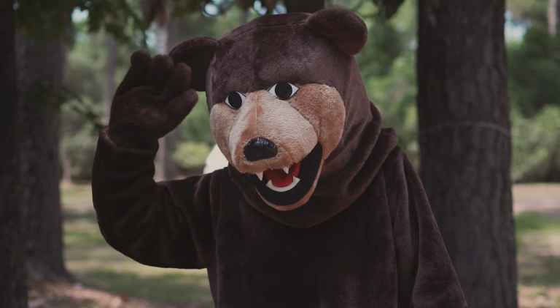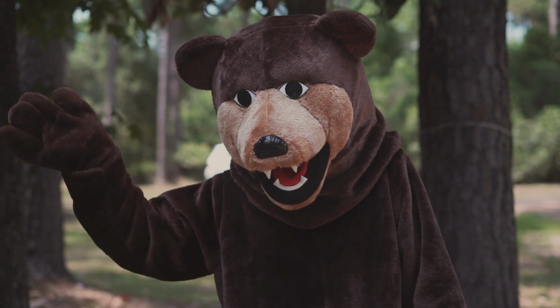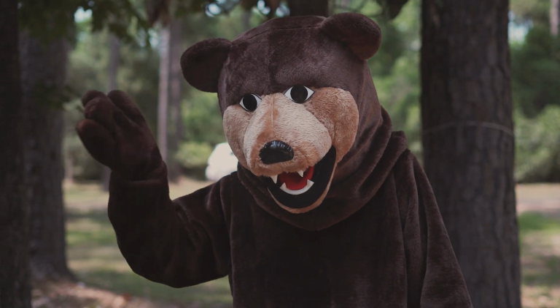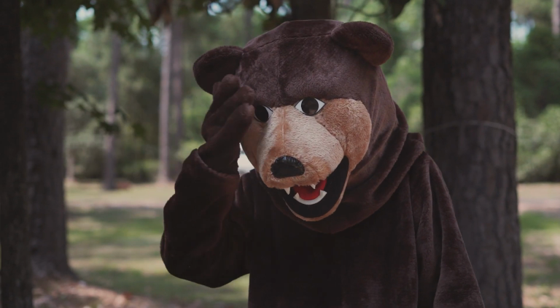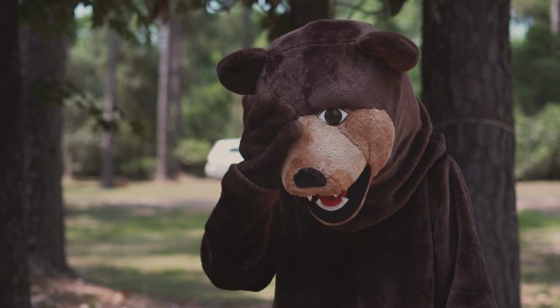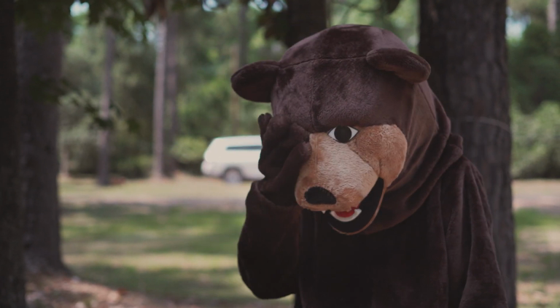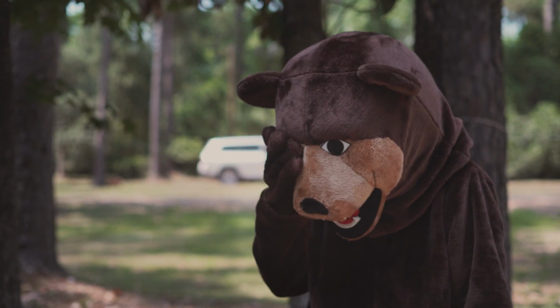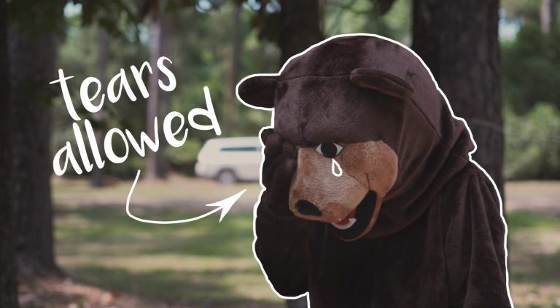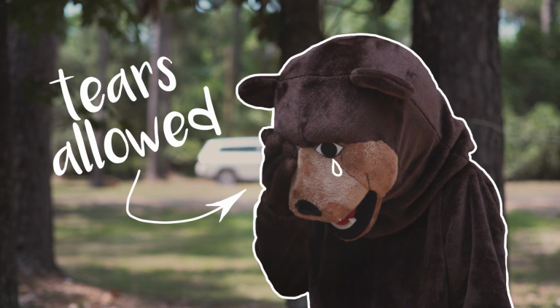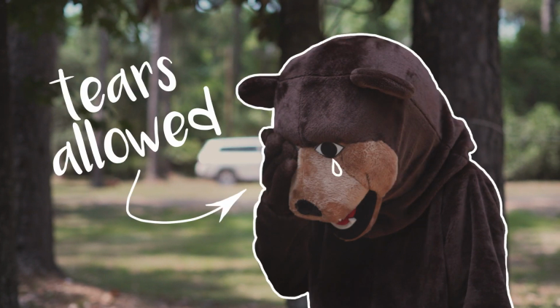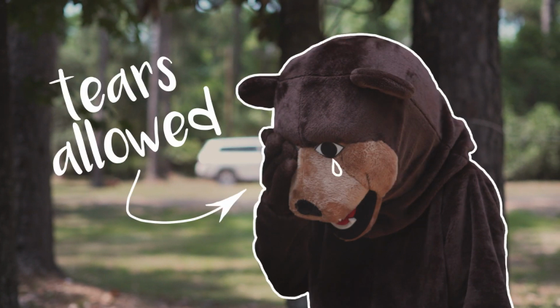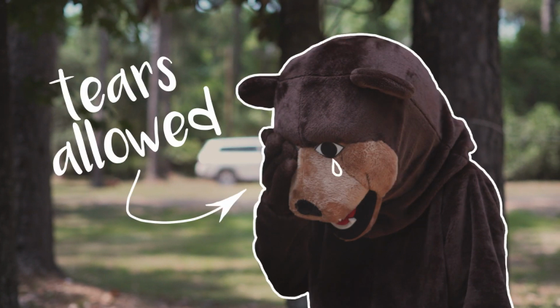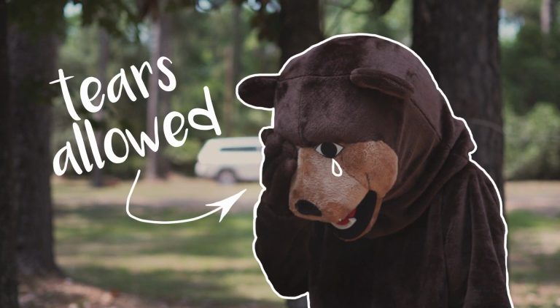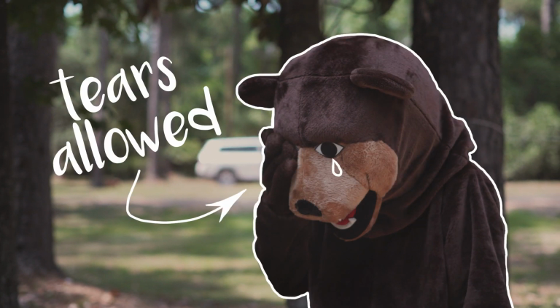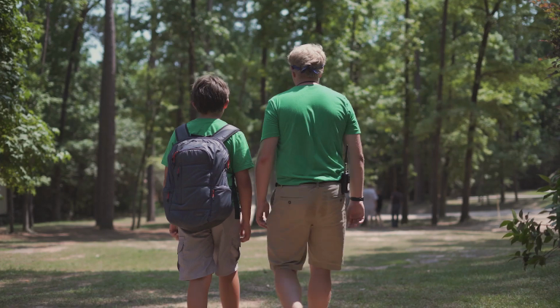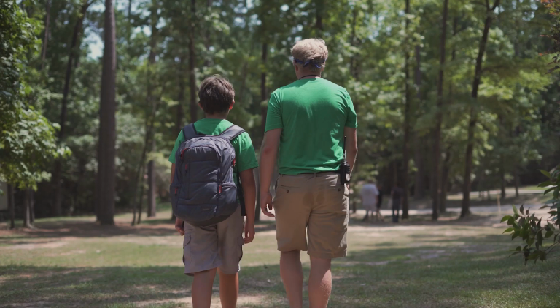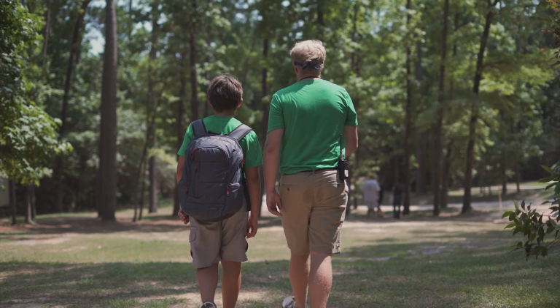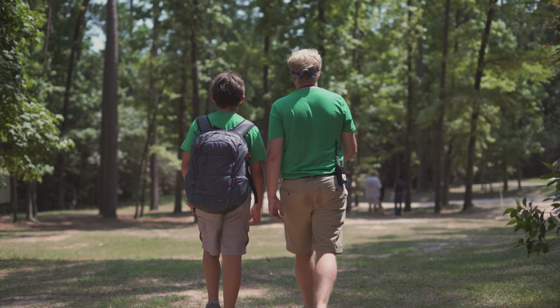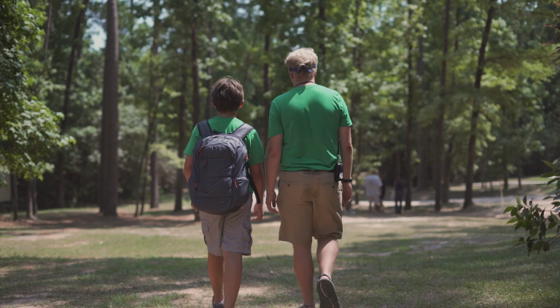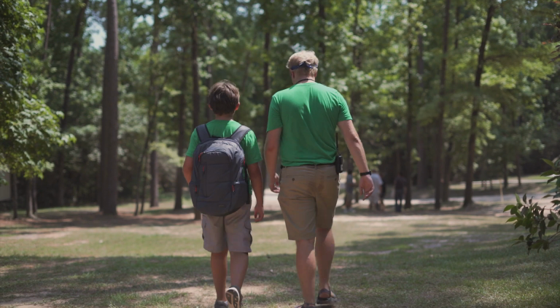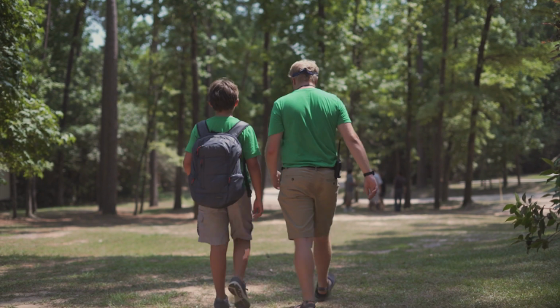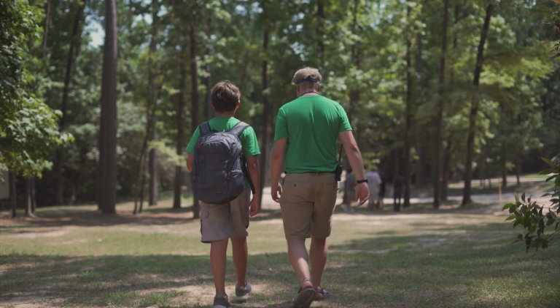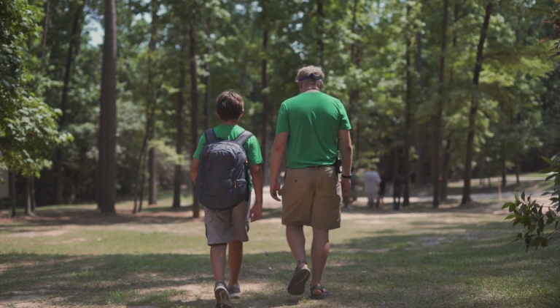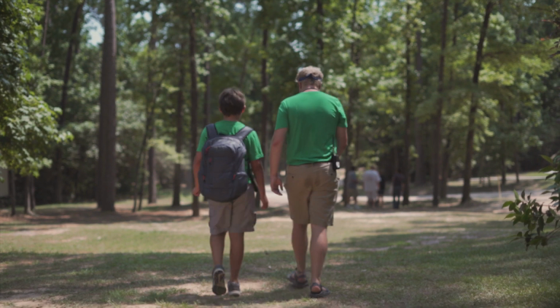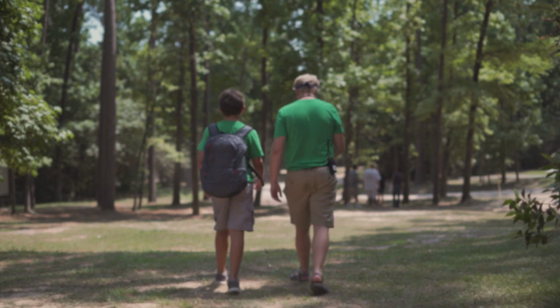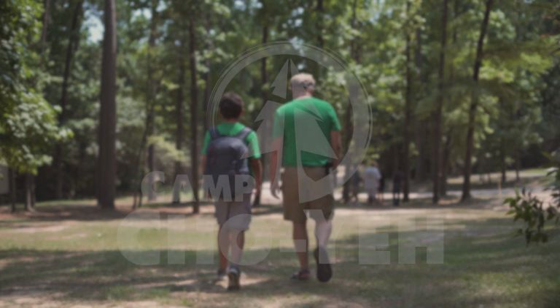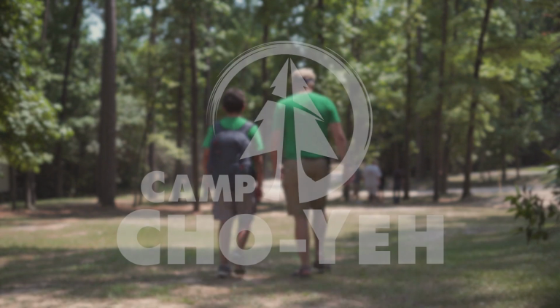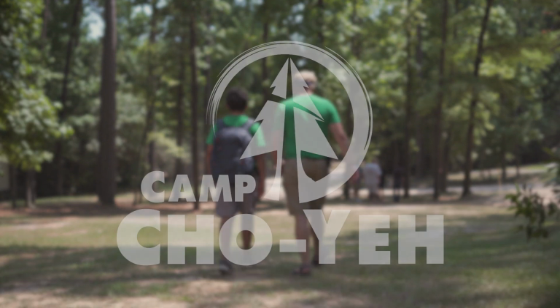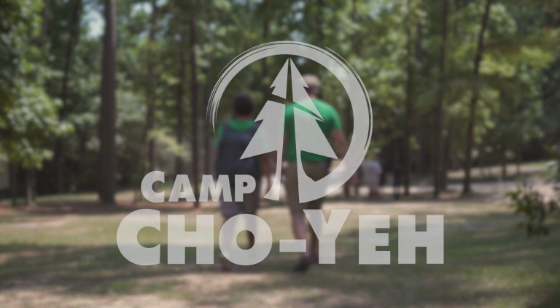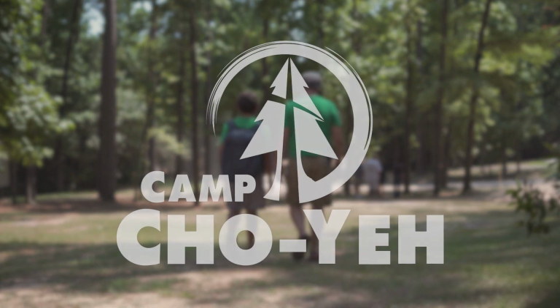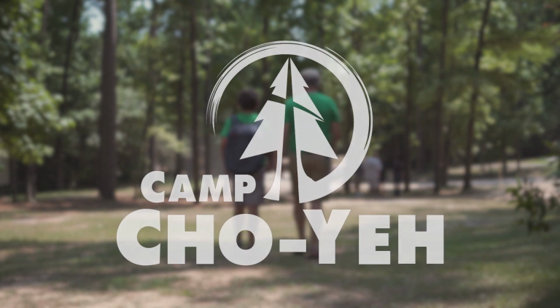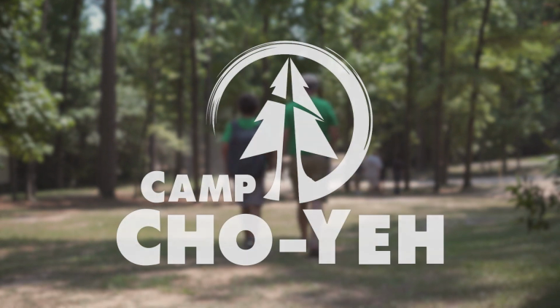Once you've said your goodbyes, your camper is set for a fun-filled week at Camp Show-Yay.